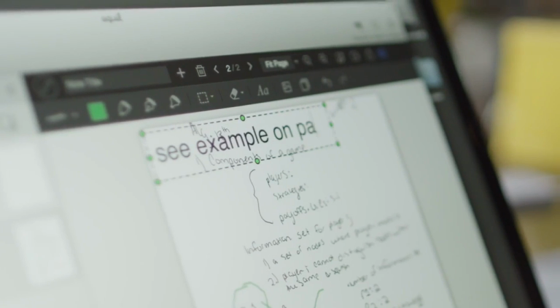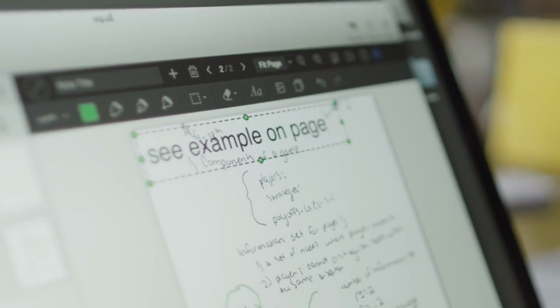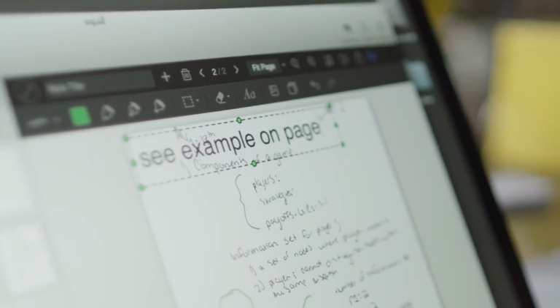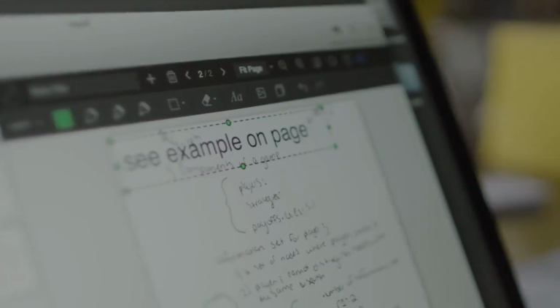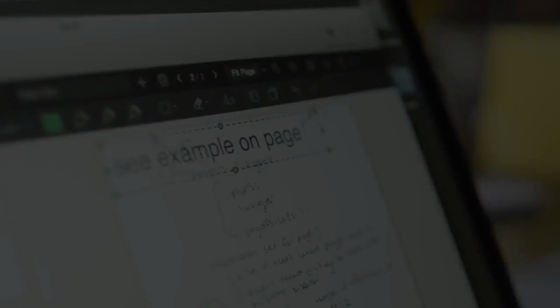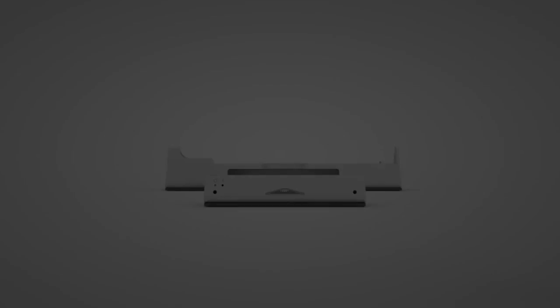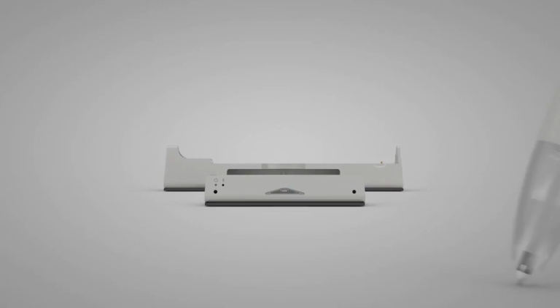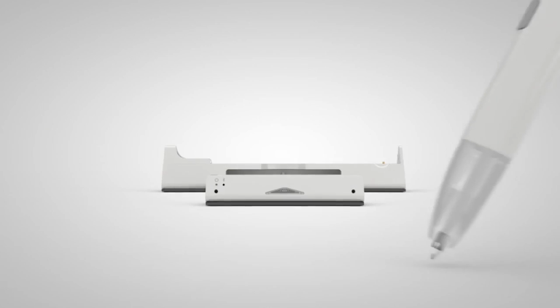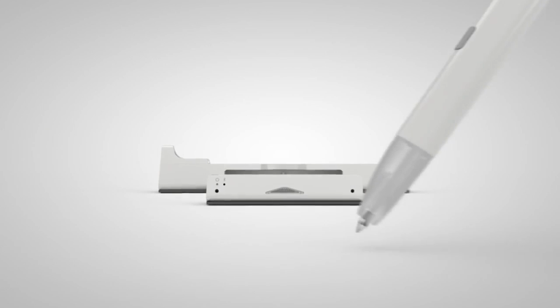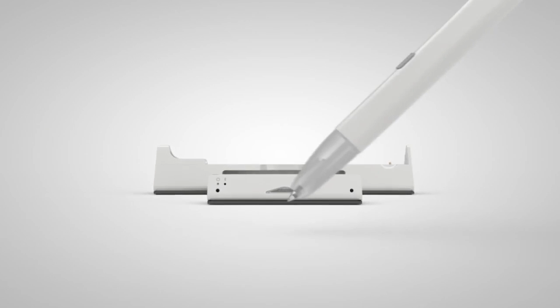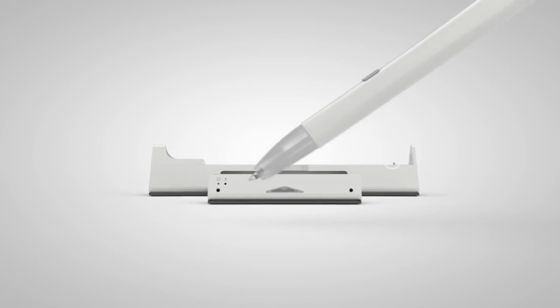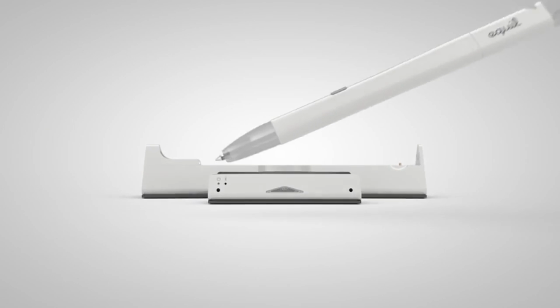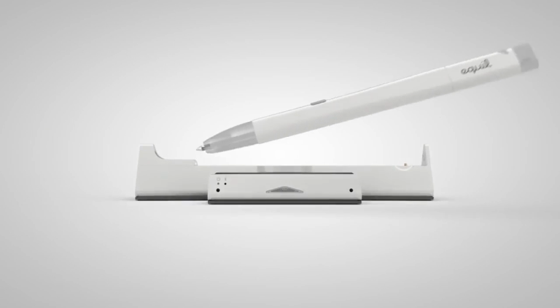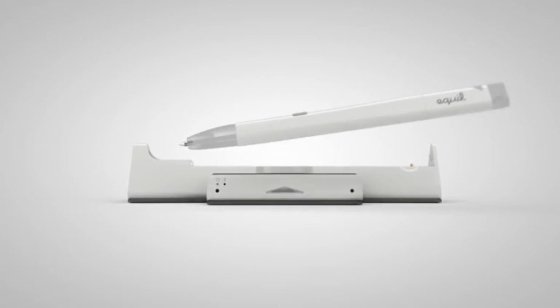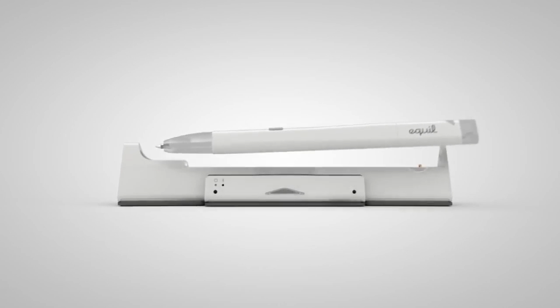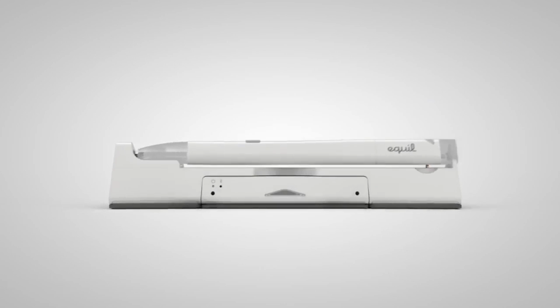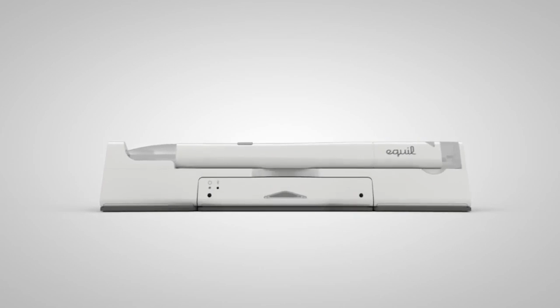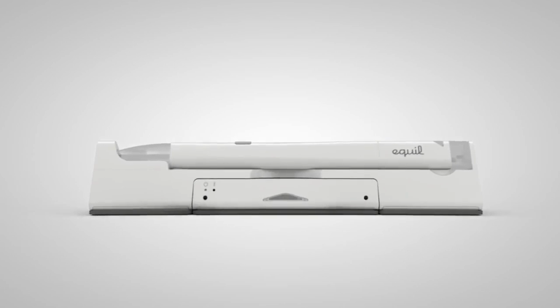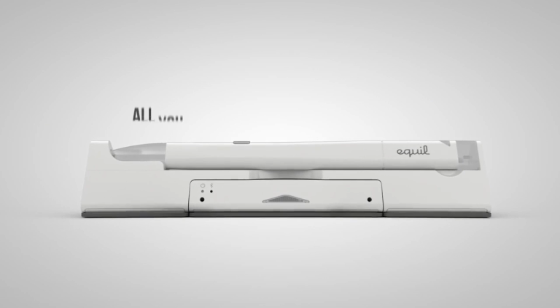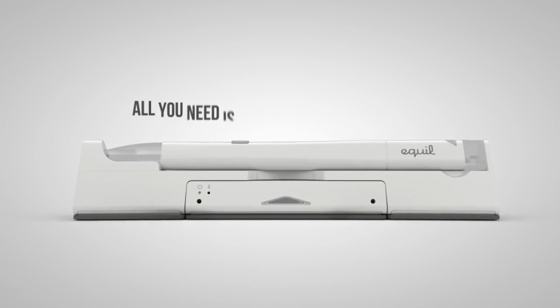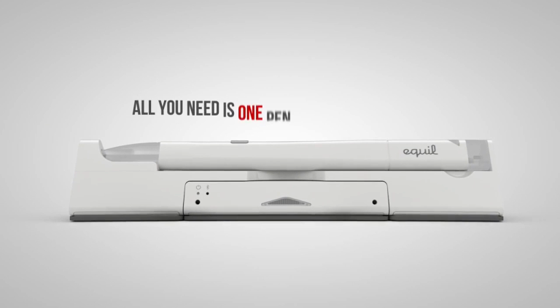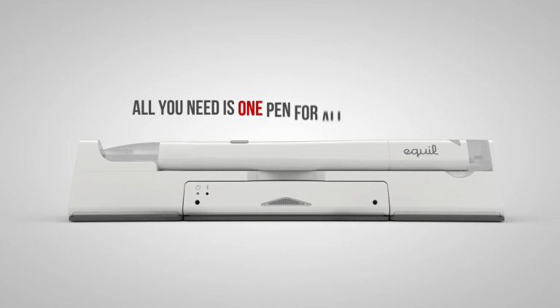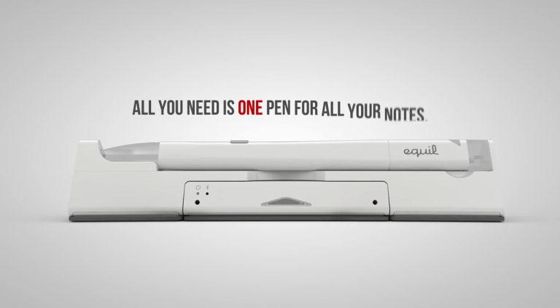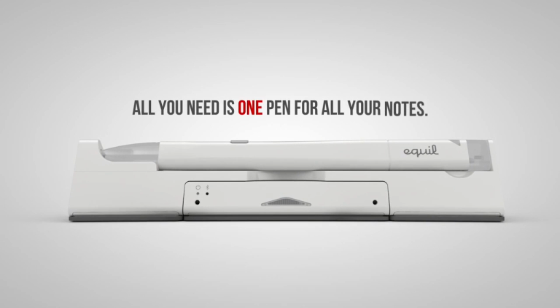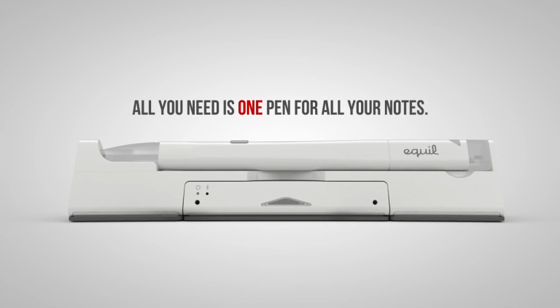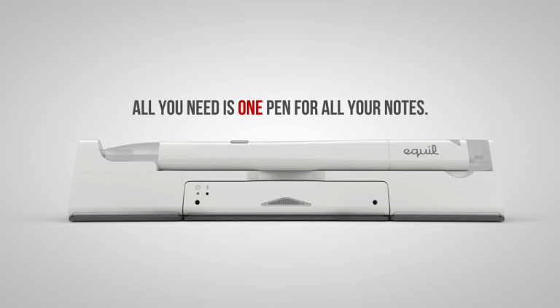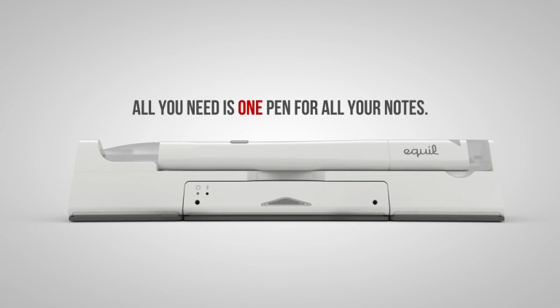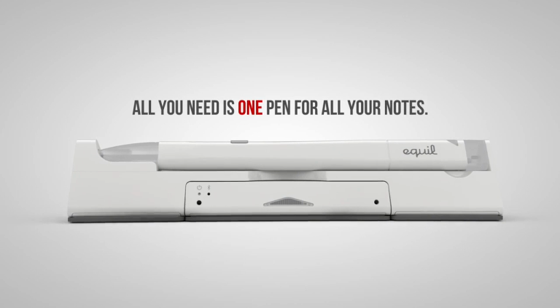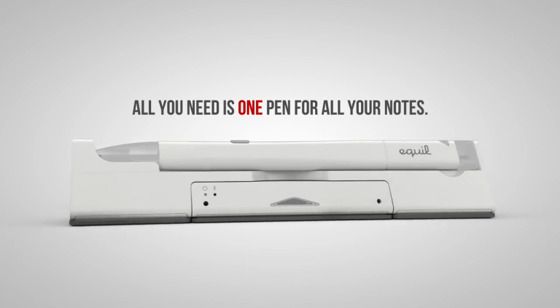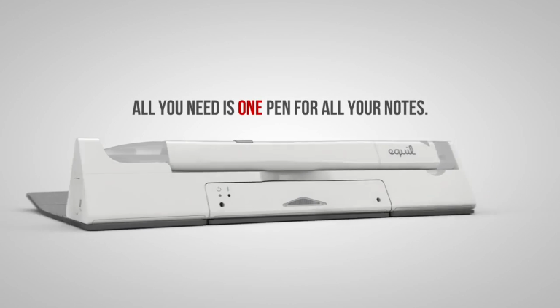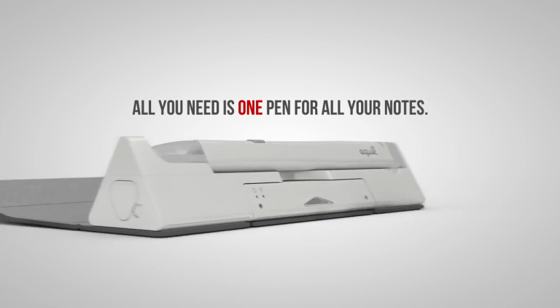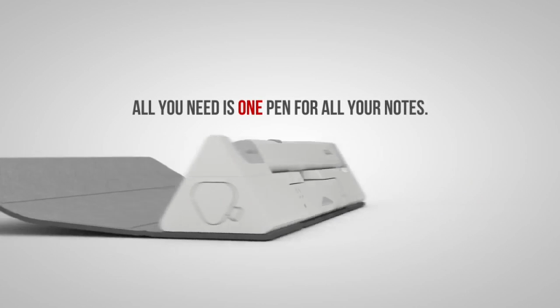With Equal Smart Pen 2, all you need is one pen for all your notes.